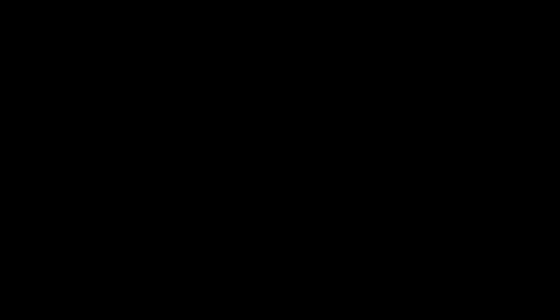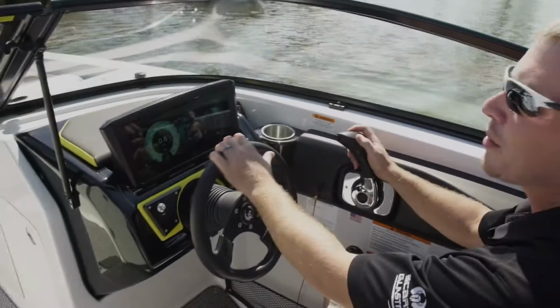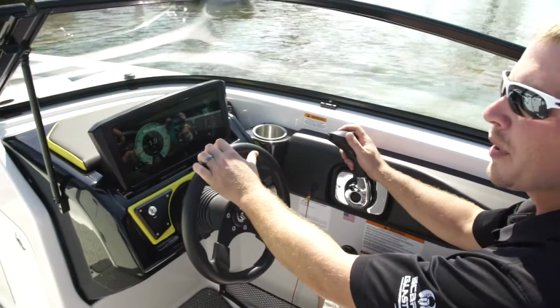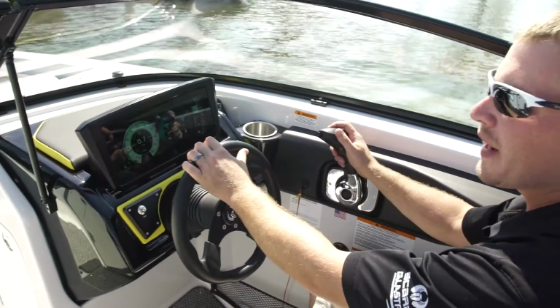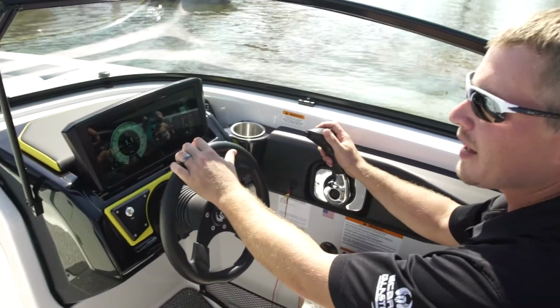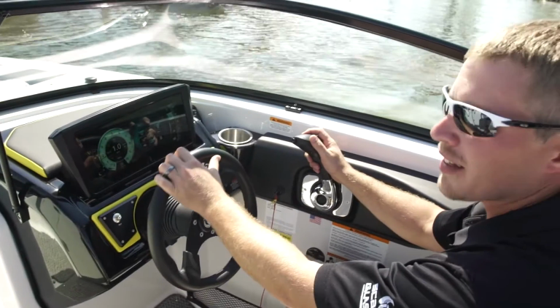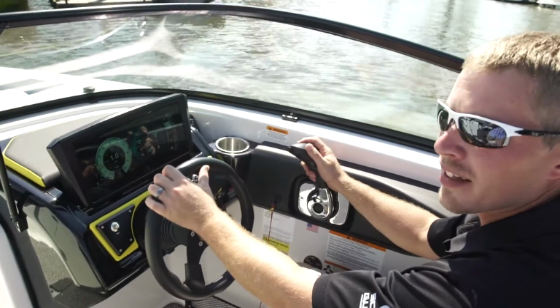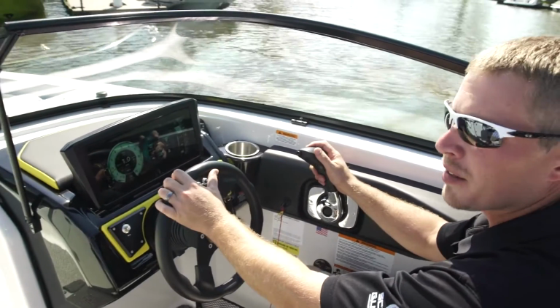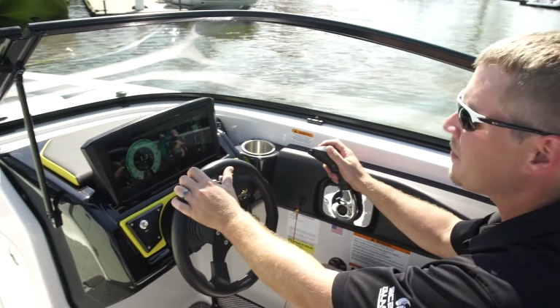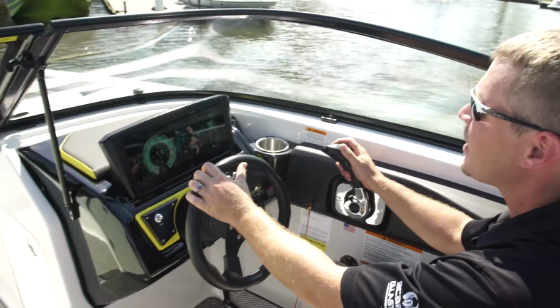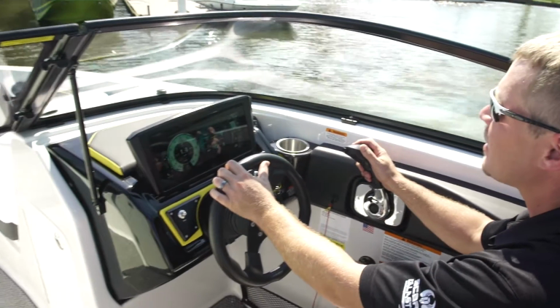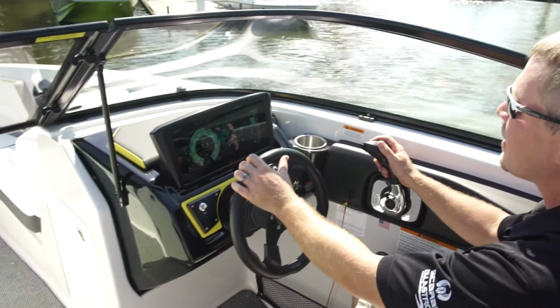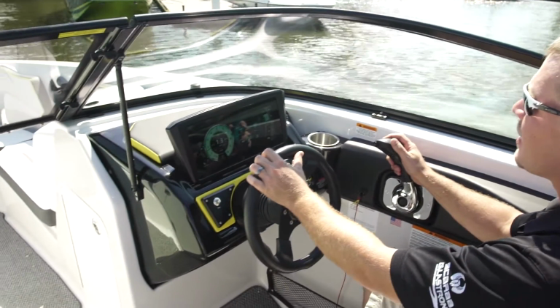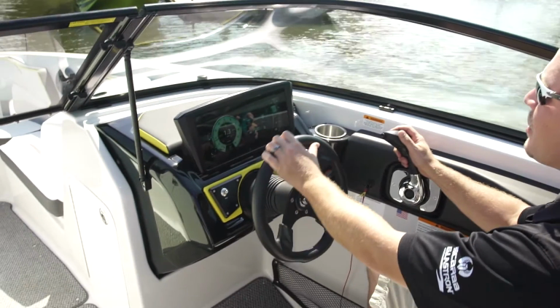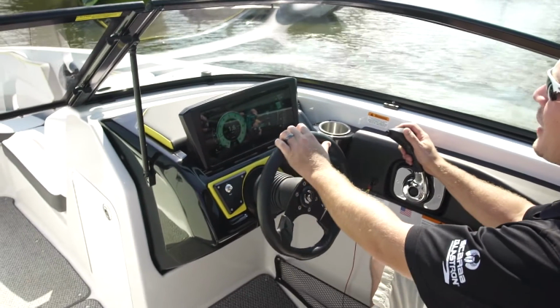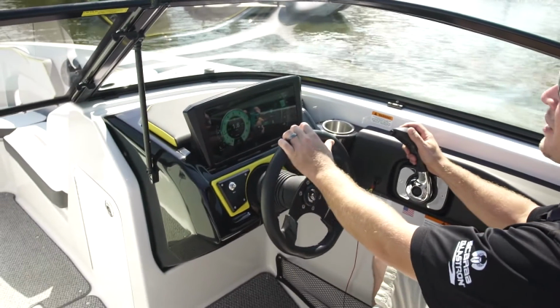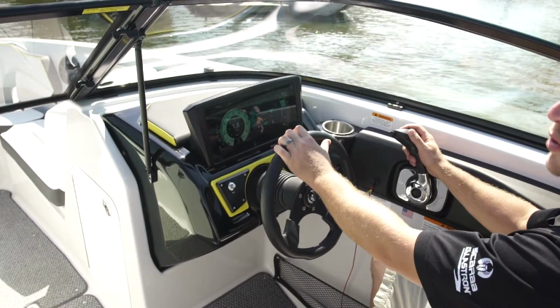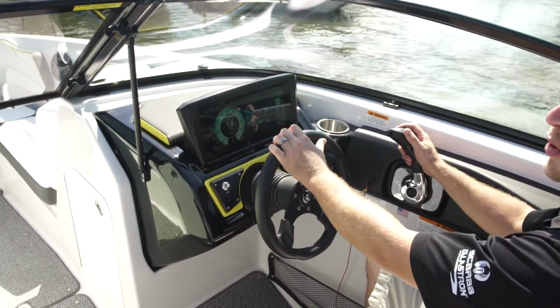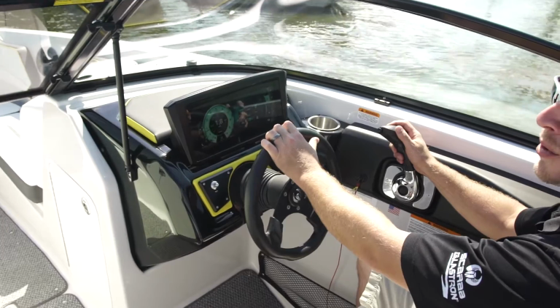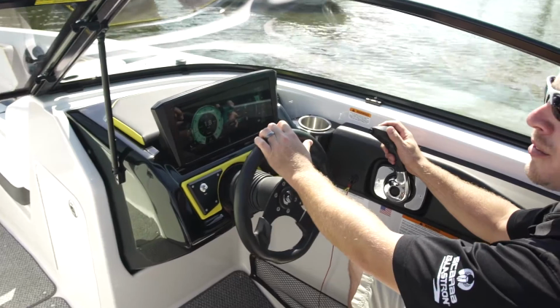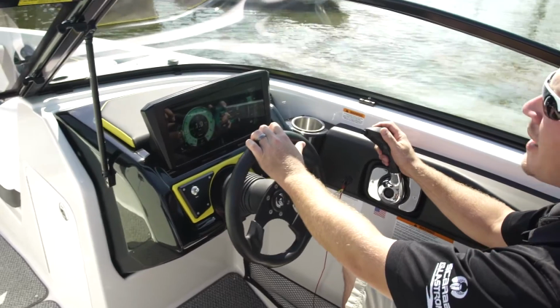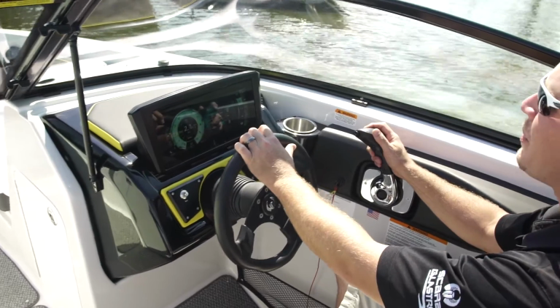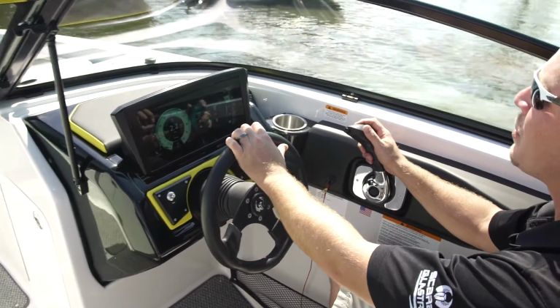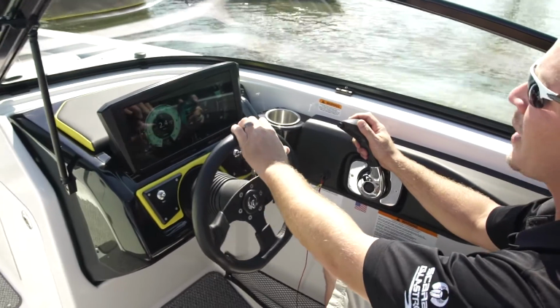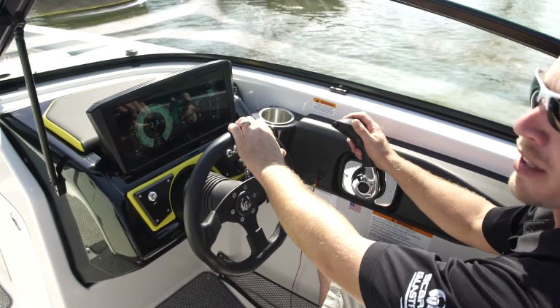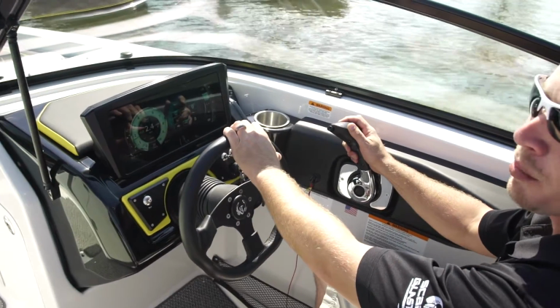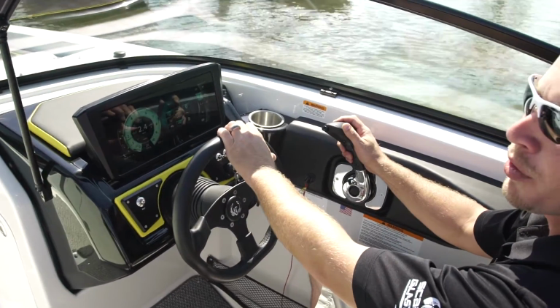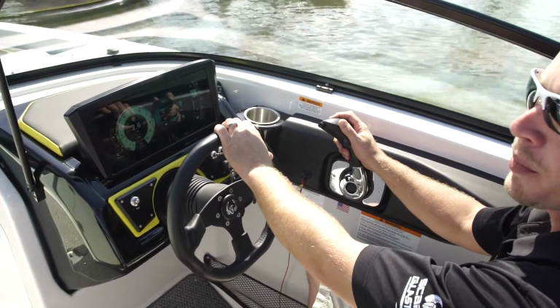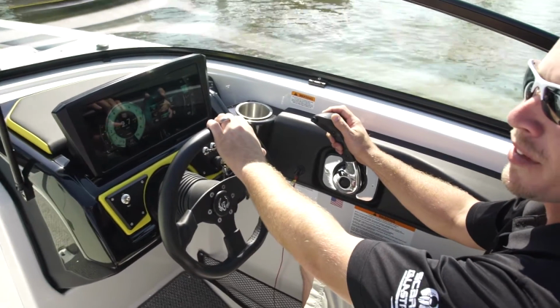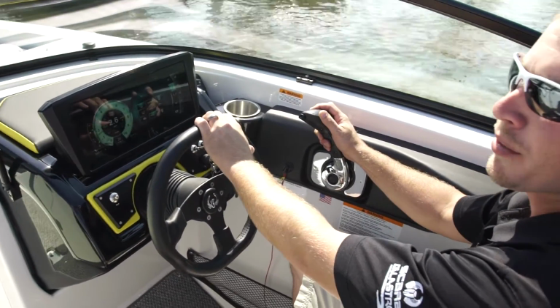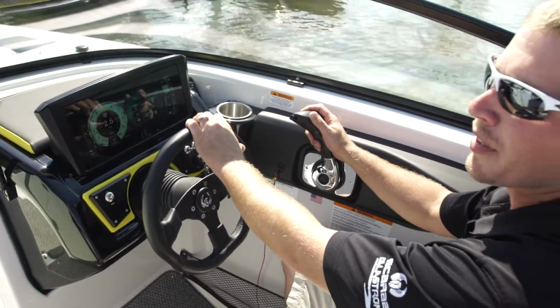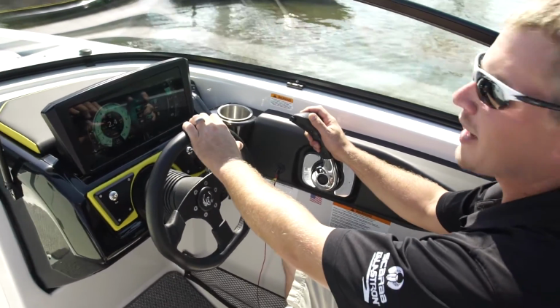With the IST system and its true neutral, it gives you great maneuverability around the dock.